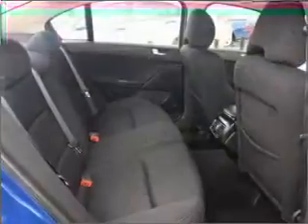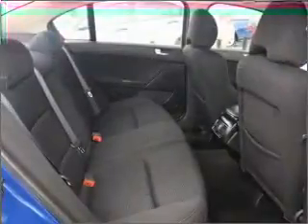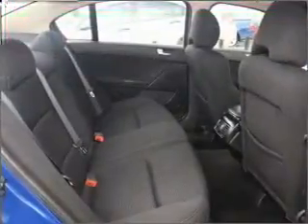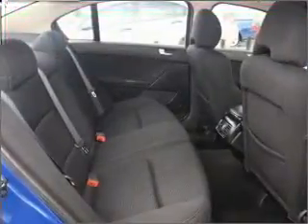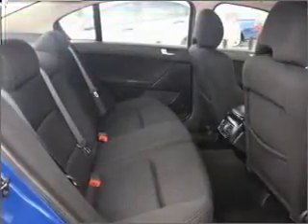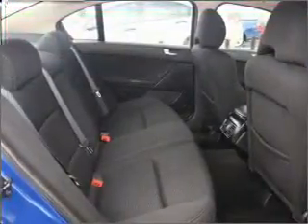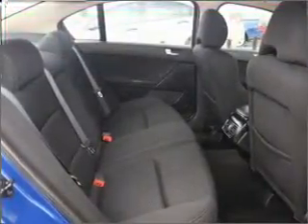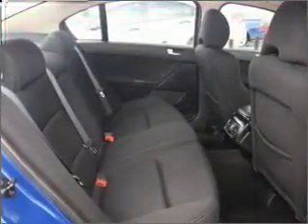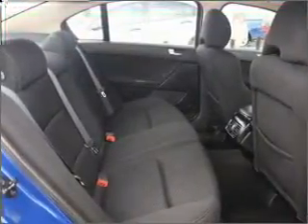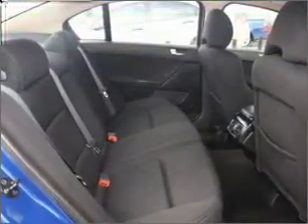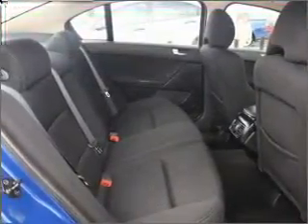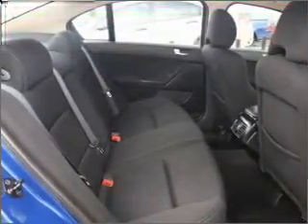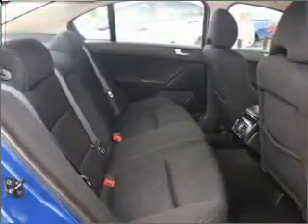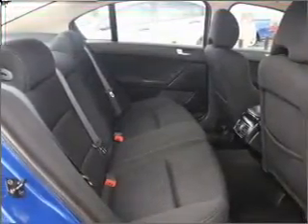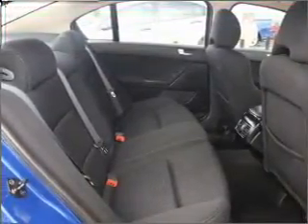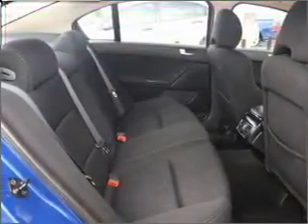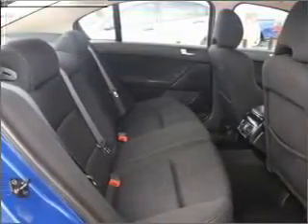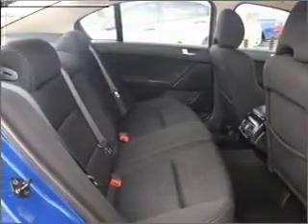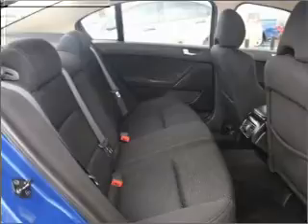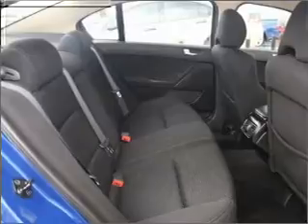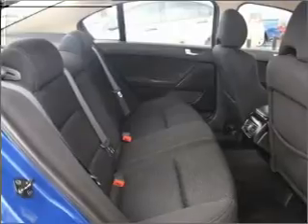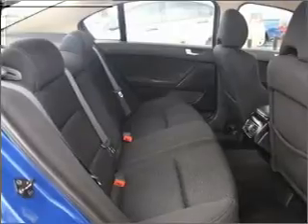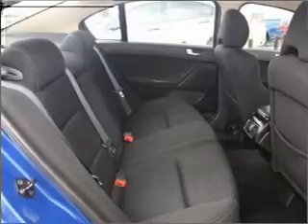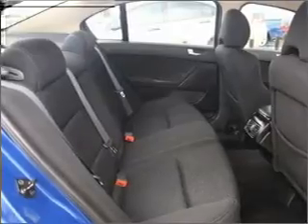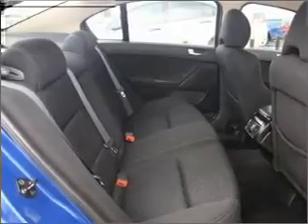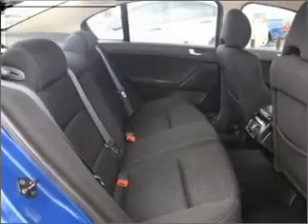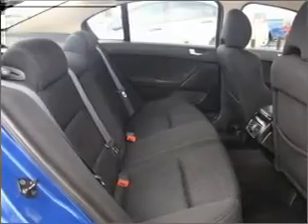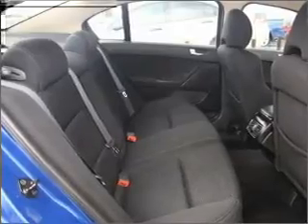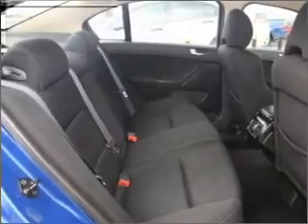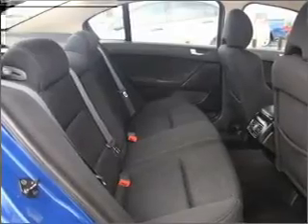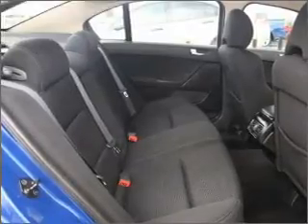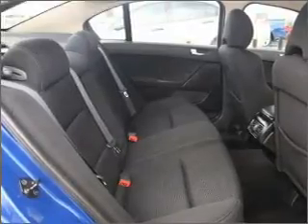Ventilated disc brakes, side airbag, stability control, and premium wheels give a more luxurious look.